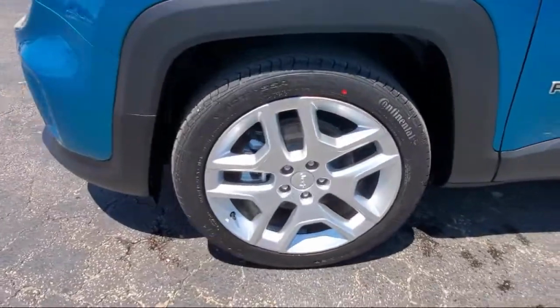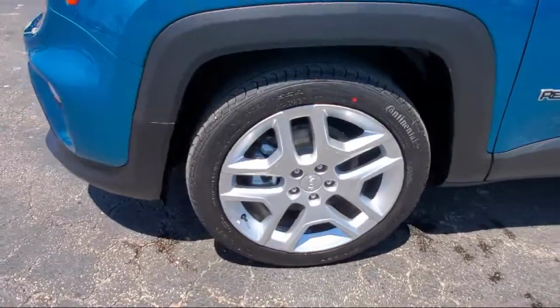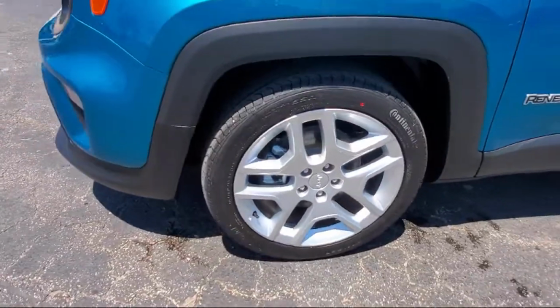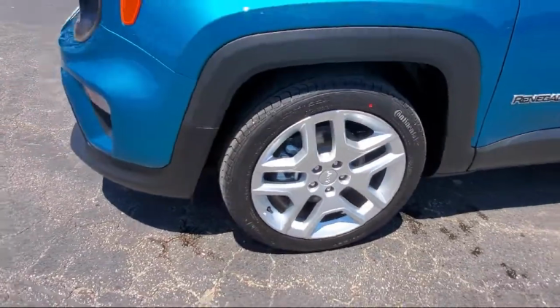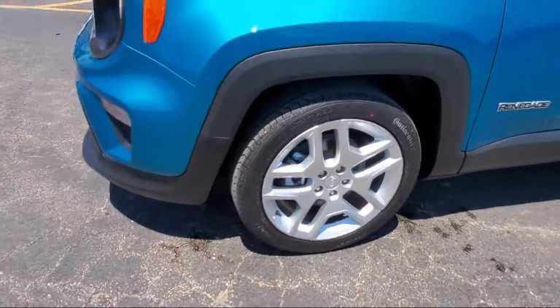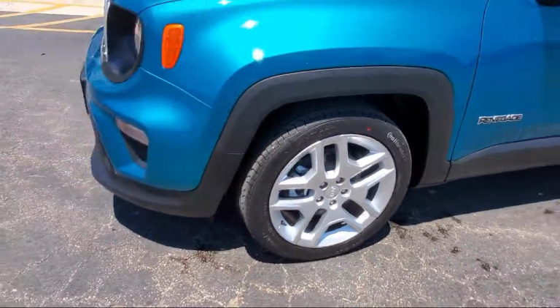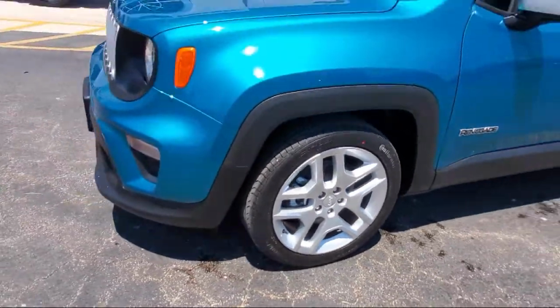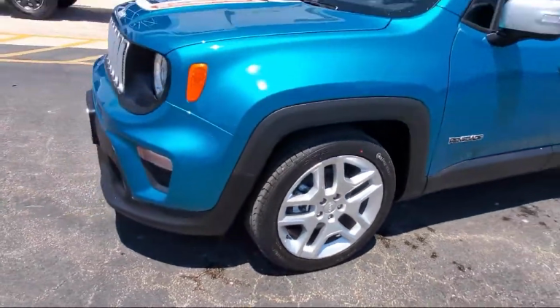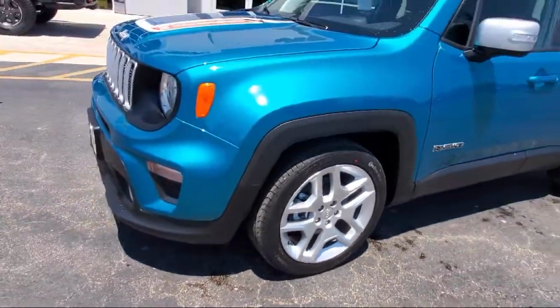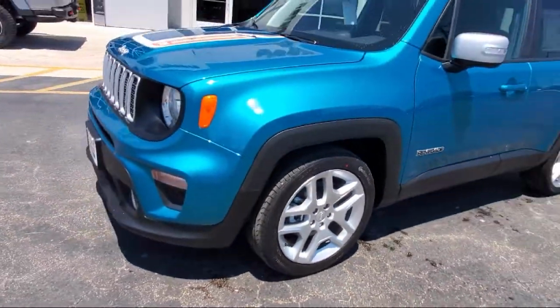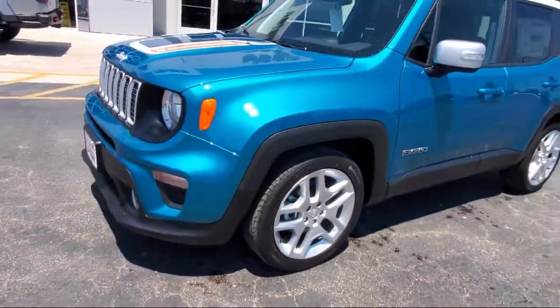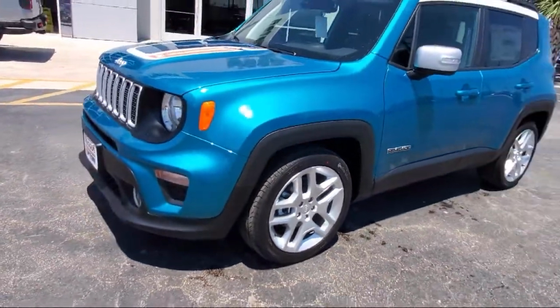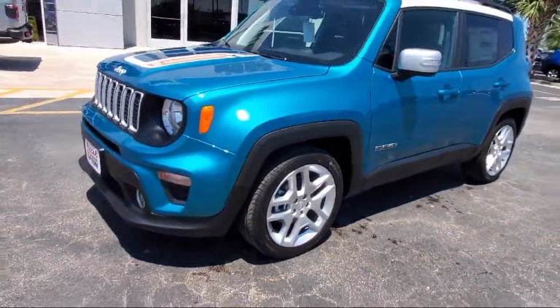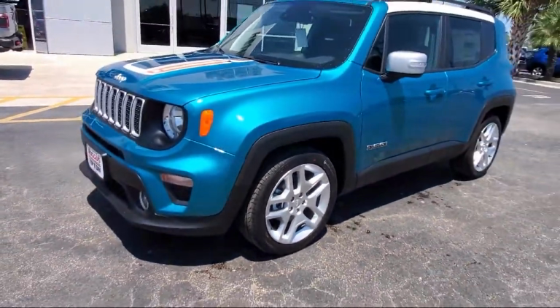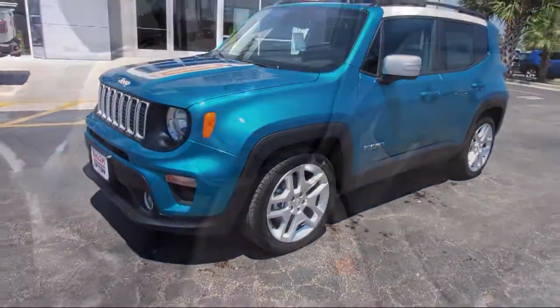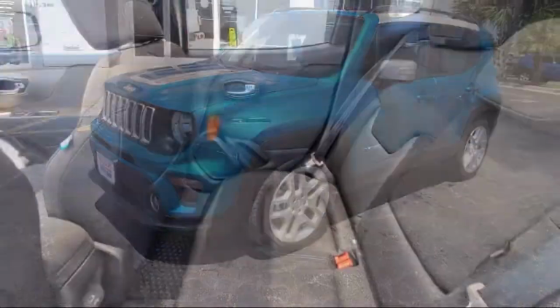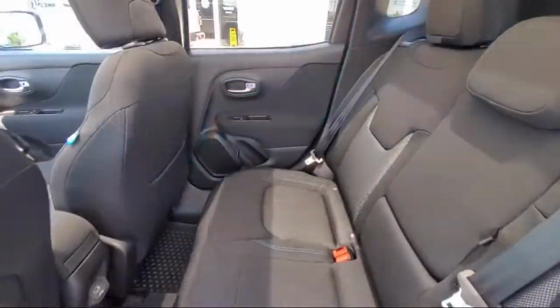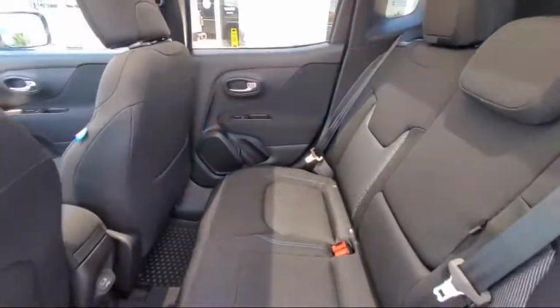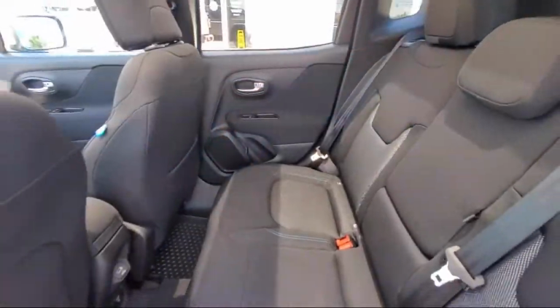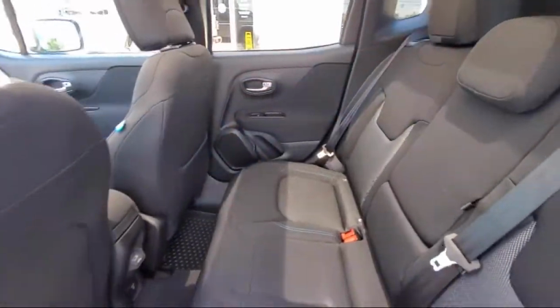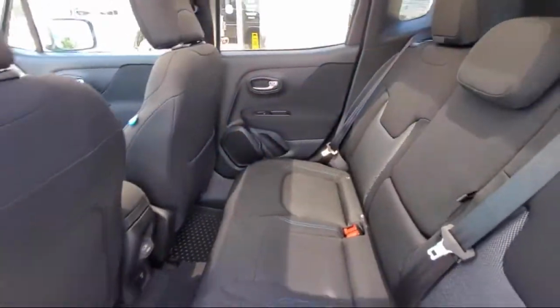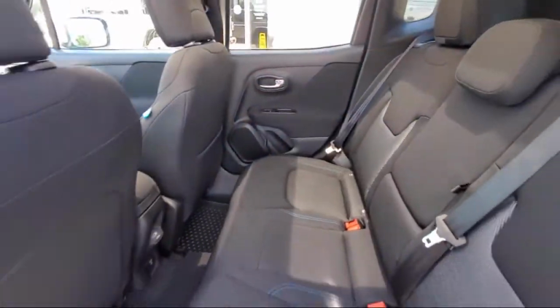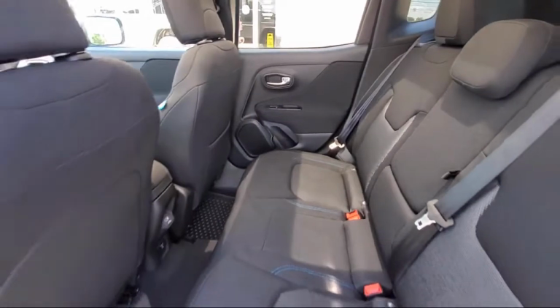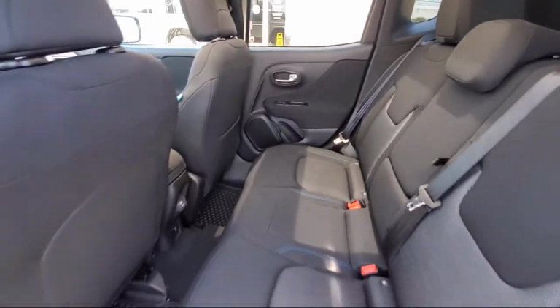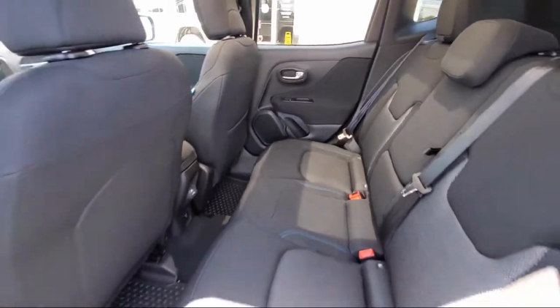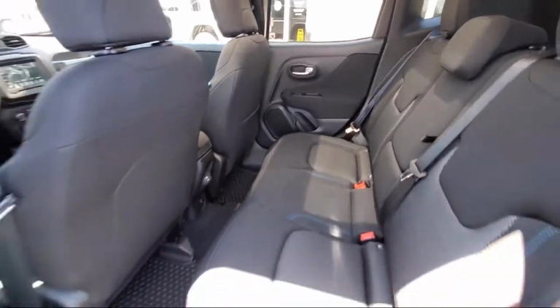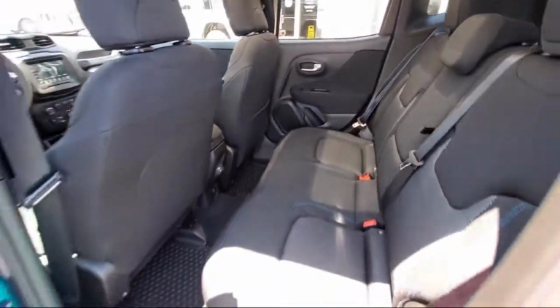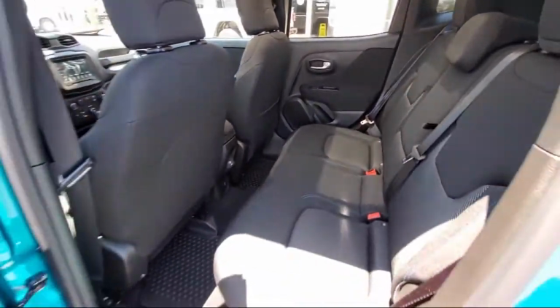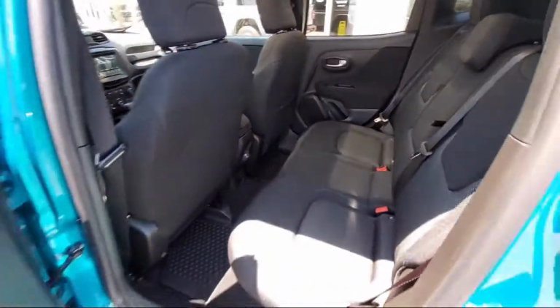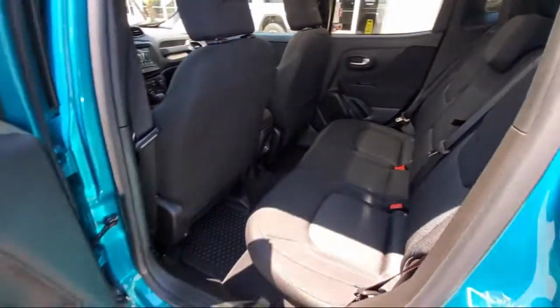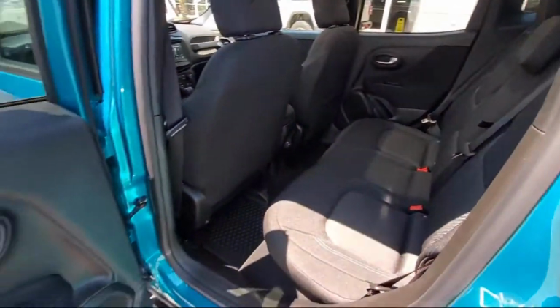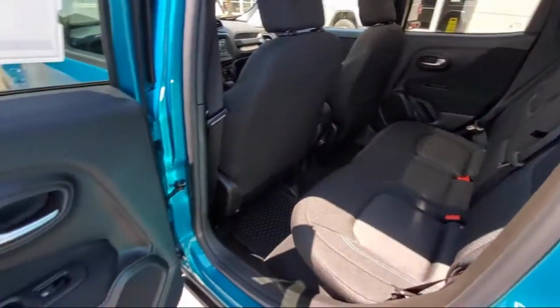Split fold-down rear seat, park view rear backup camera, and SiriusXM satellite radio.